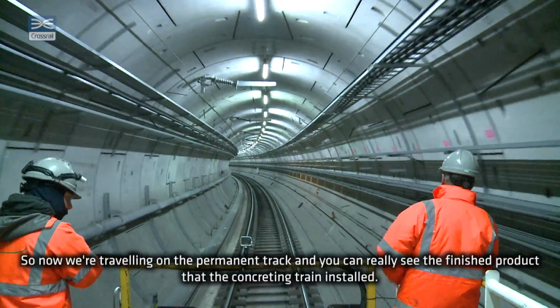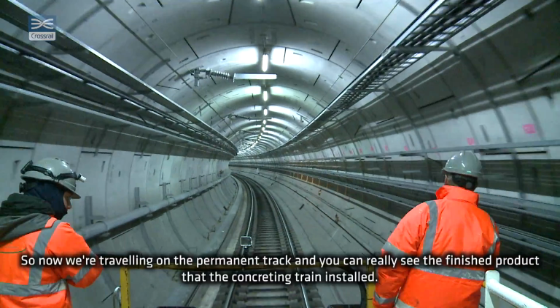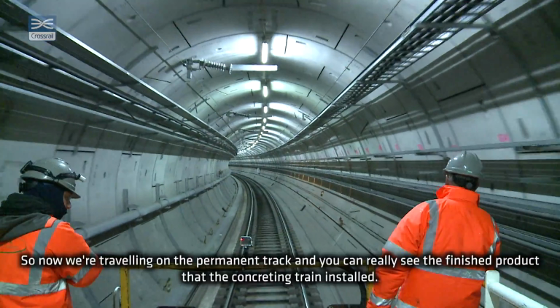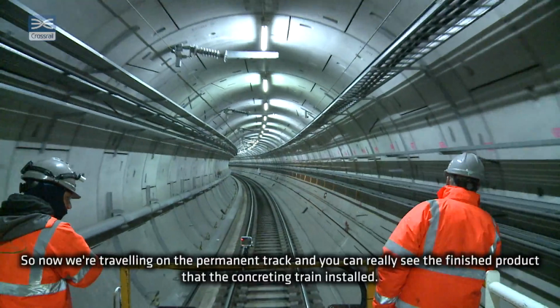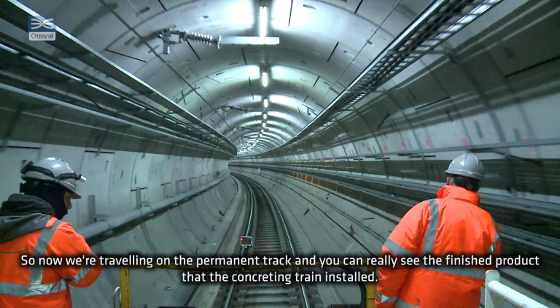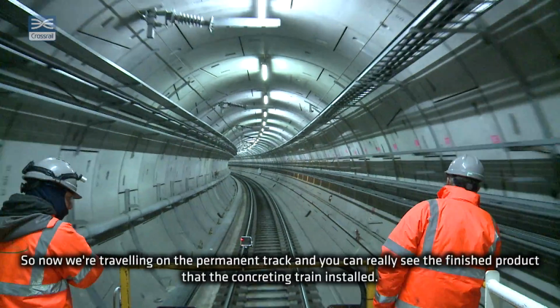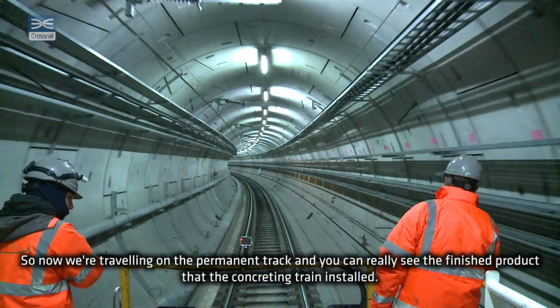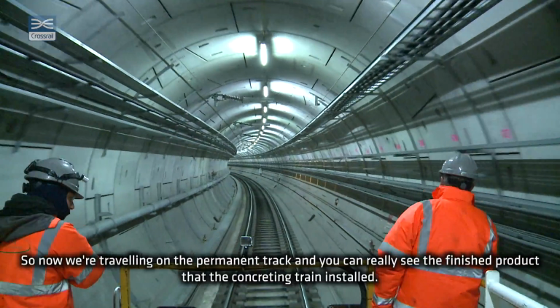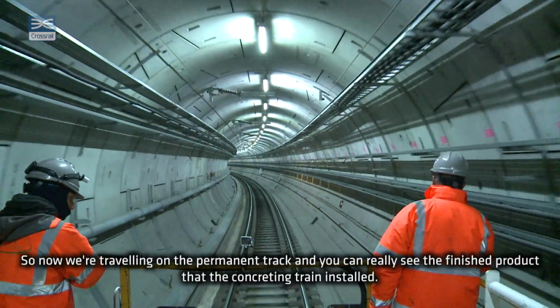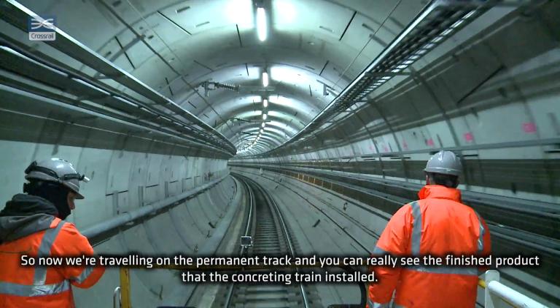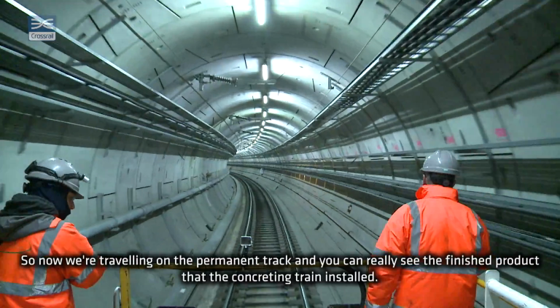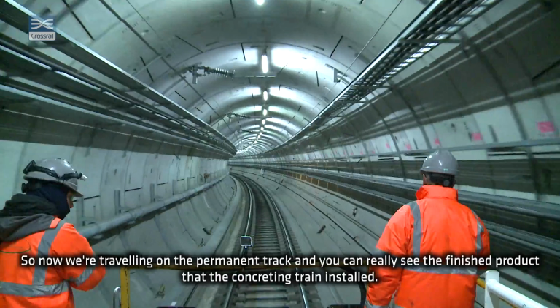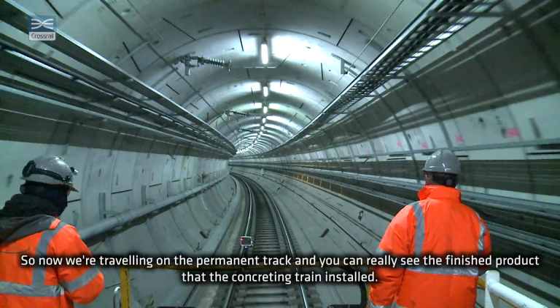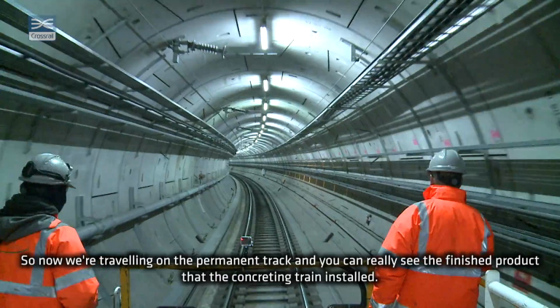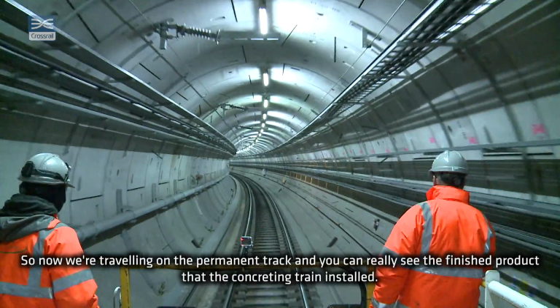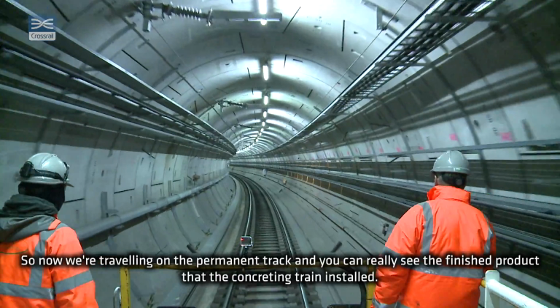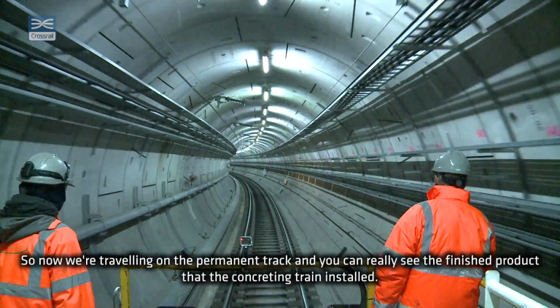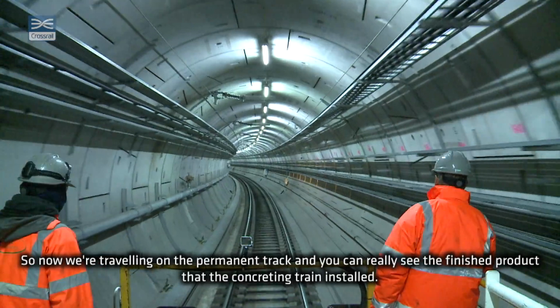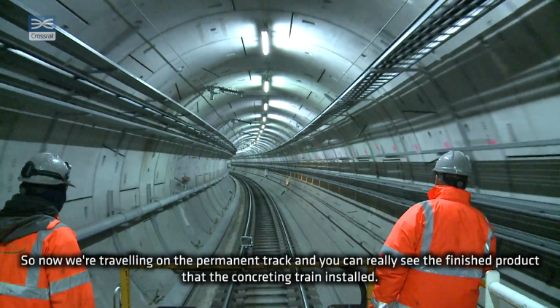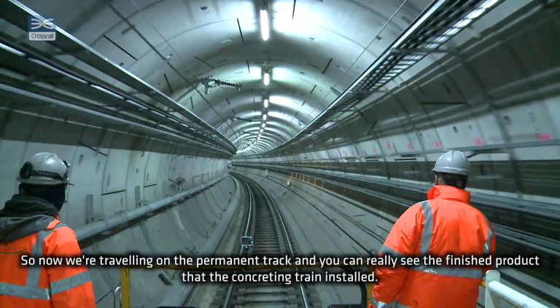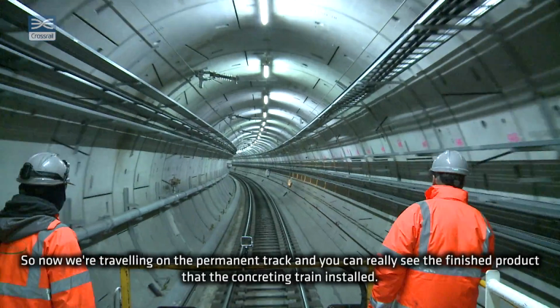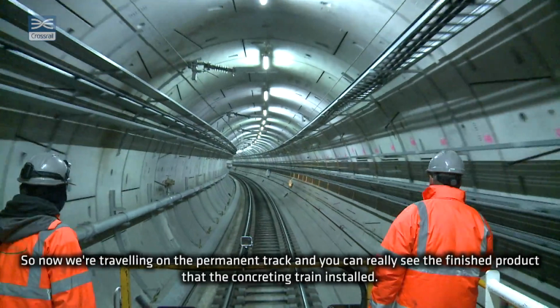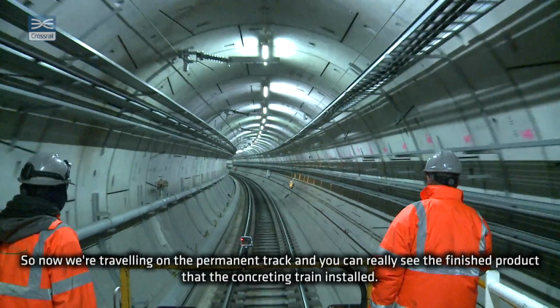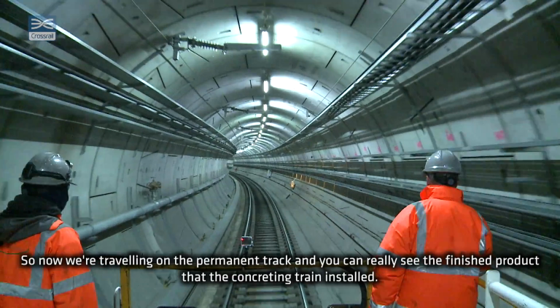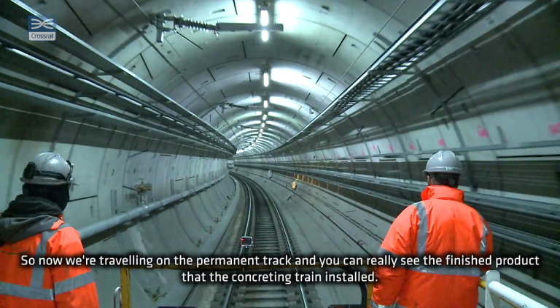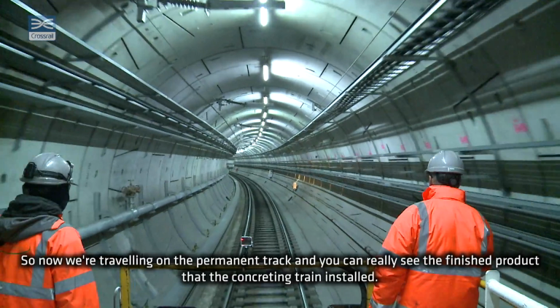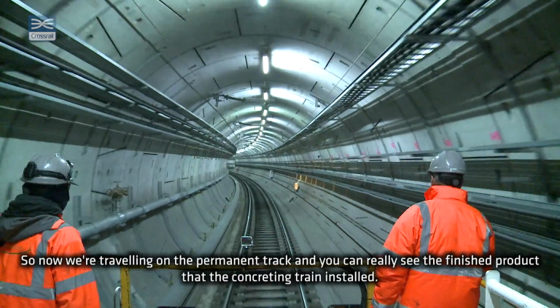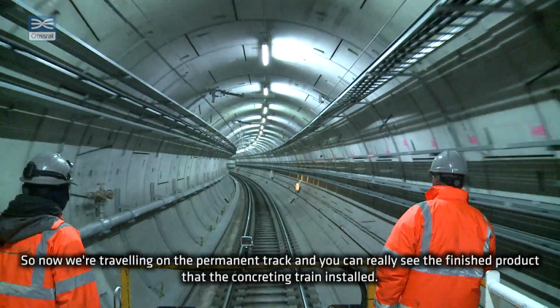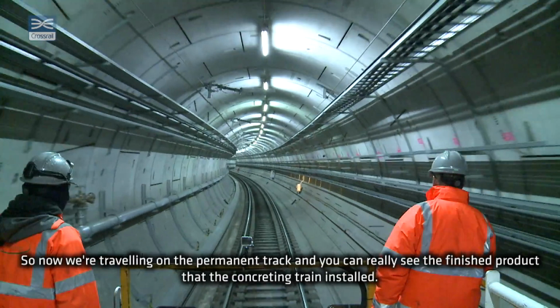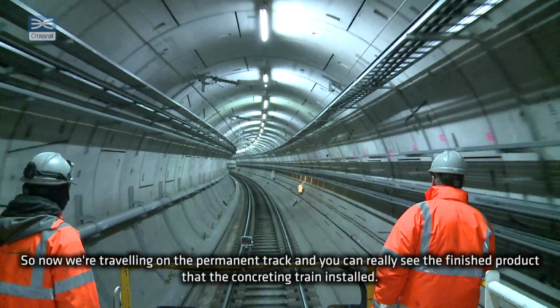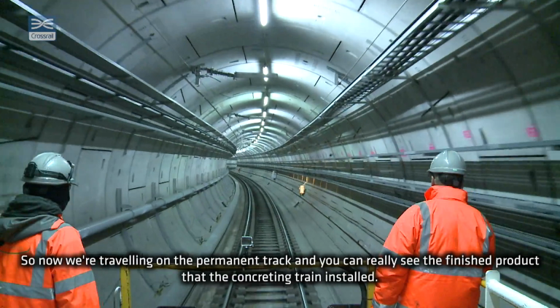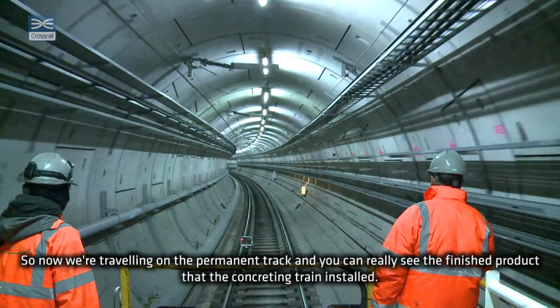So now we're travelling on the permanent track and you can really see the finished product that the concreting train installed.